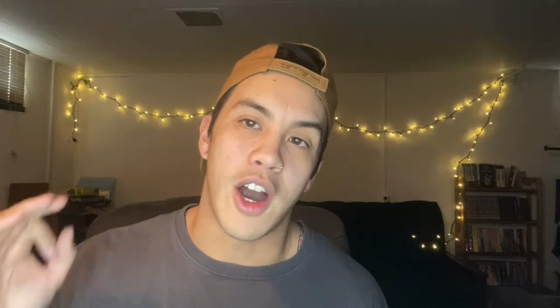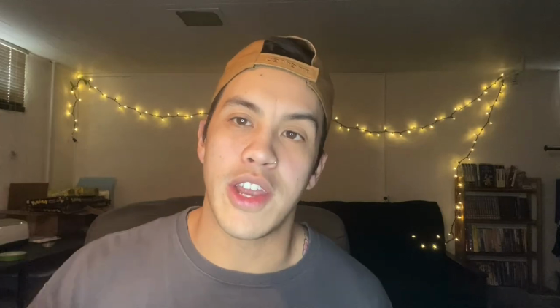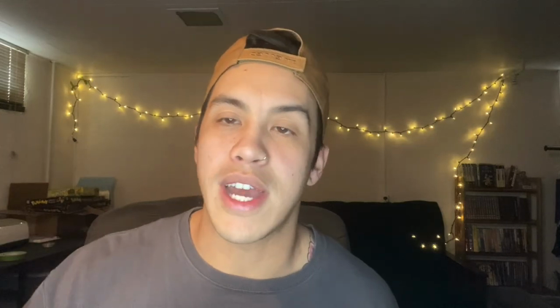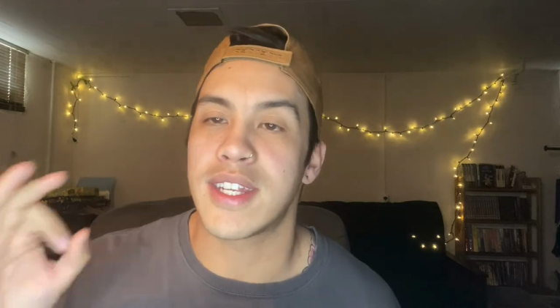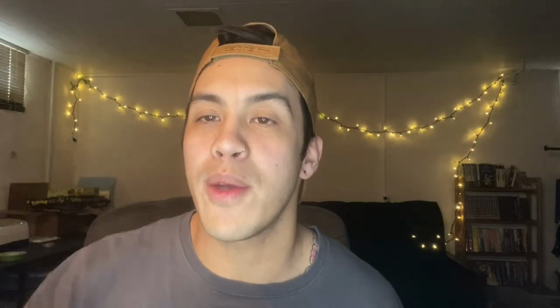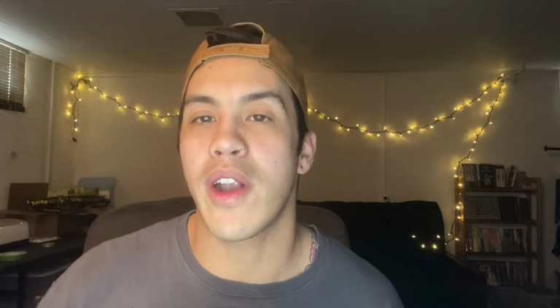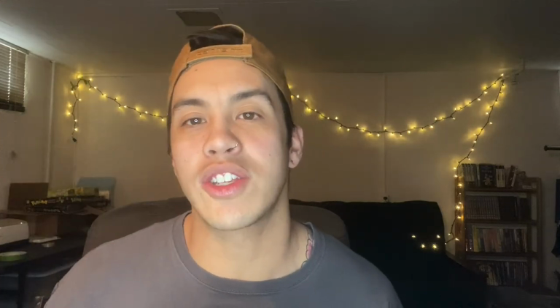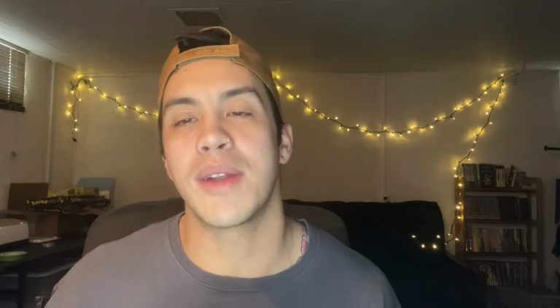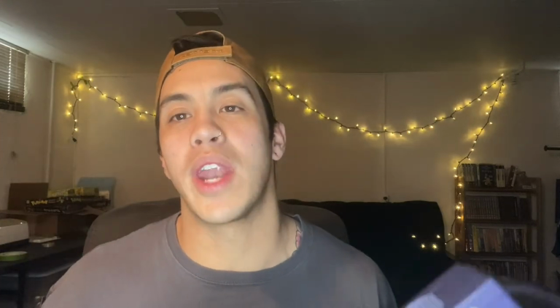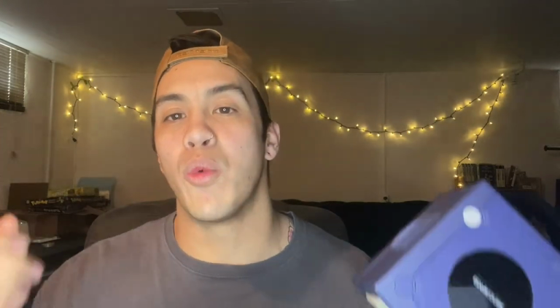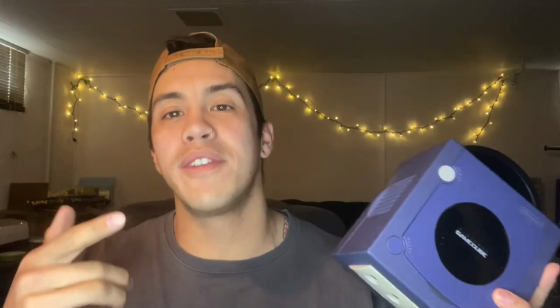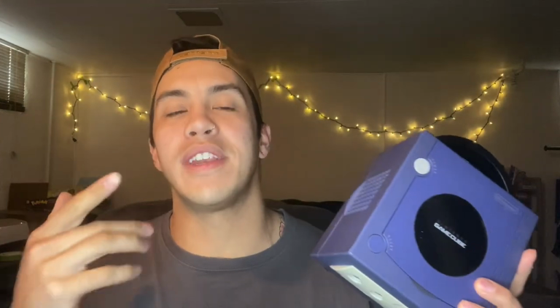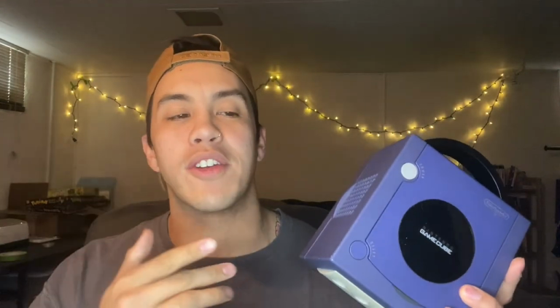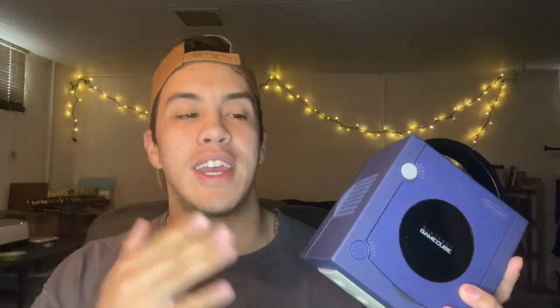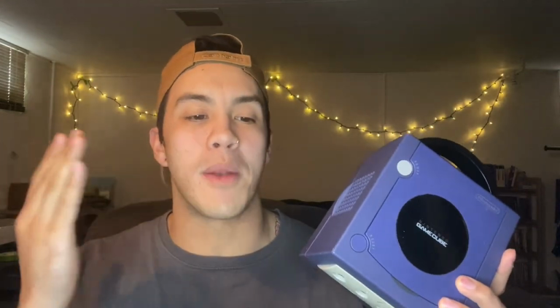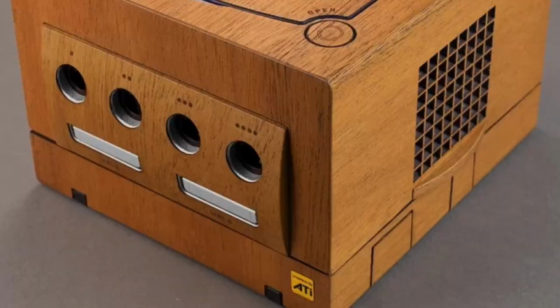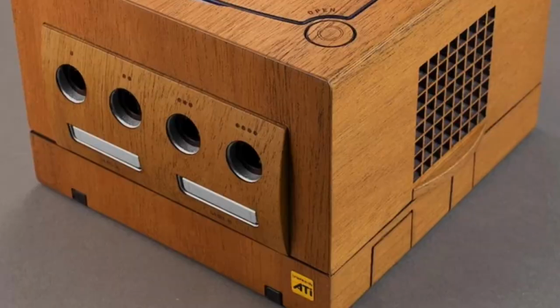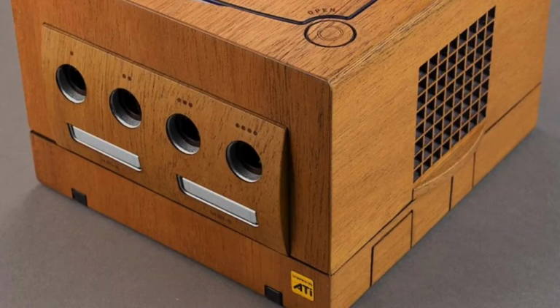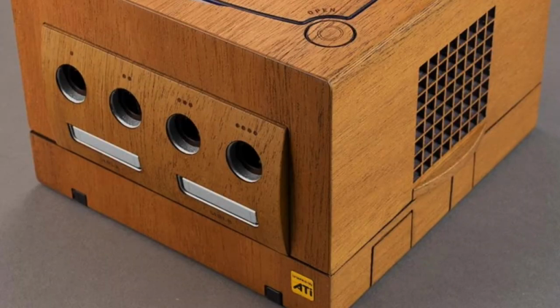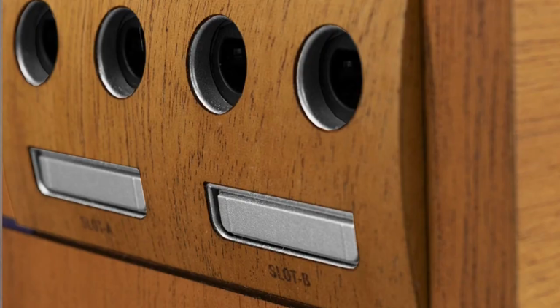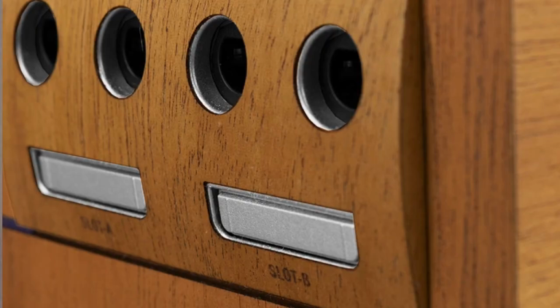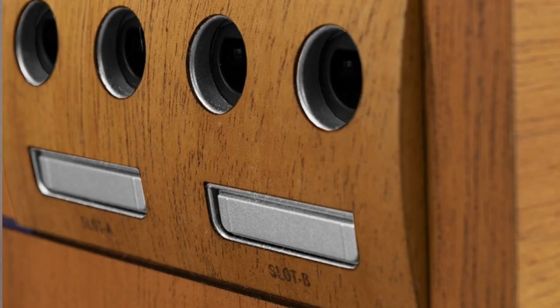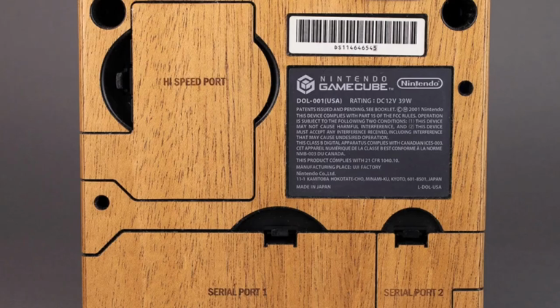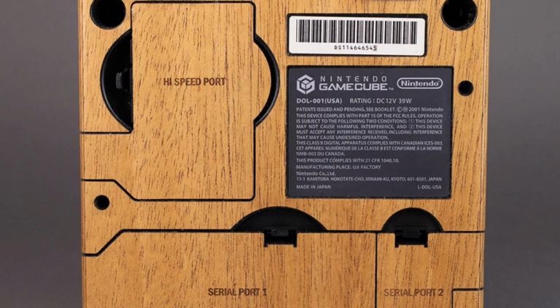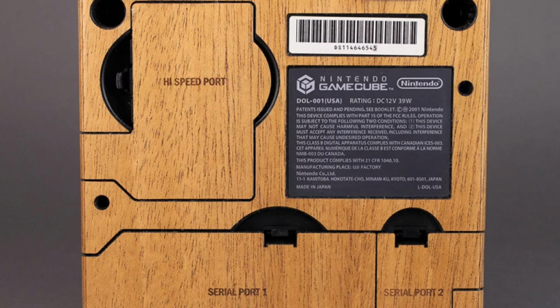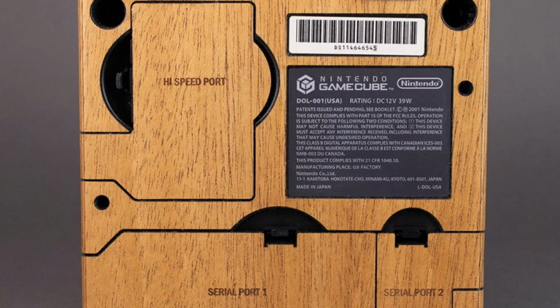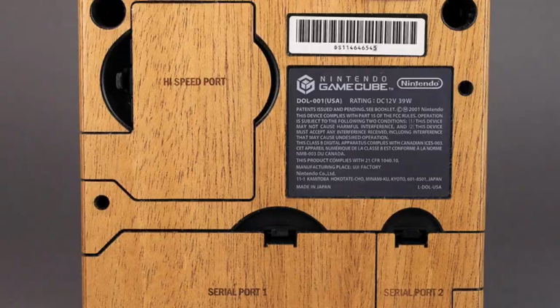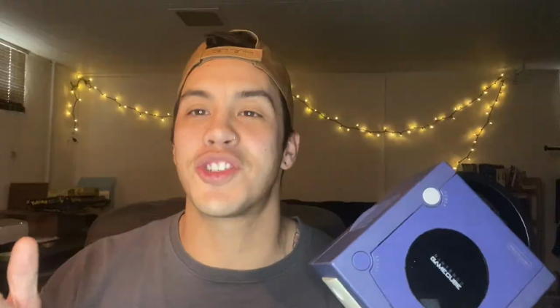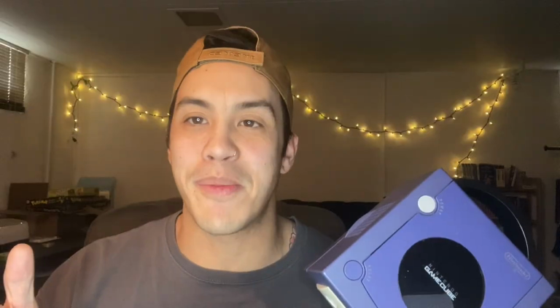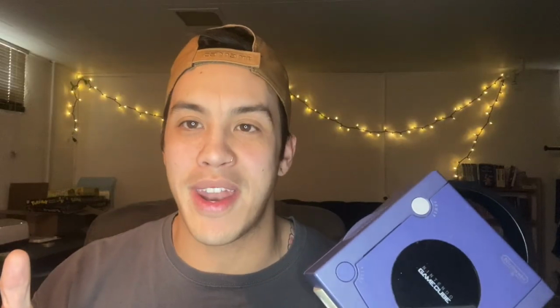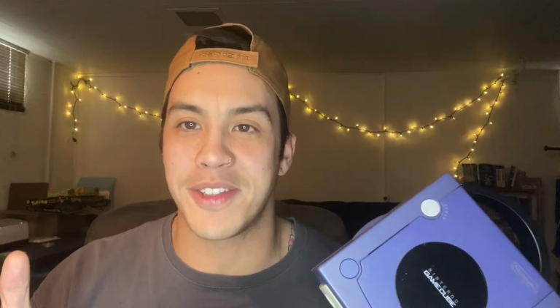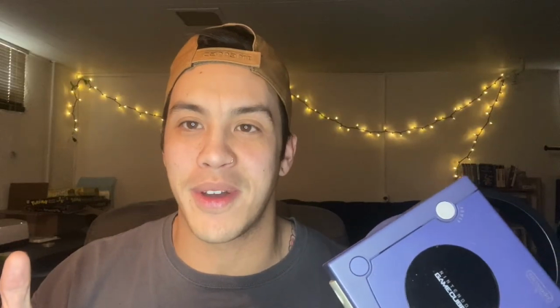Alright you guys, today we are actually going to put a wooden veneer kit on my GameCube. I'm super excited. Let's just jump right into it.